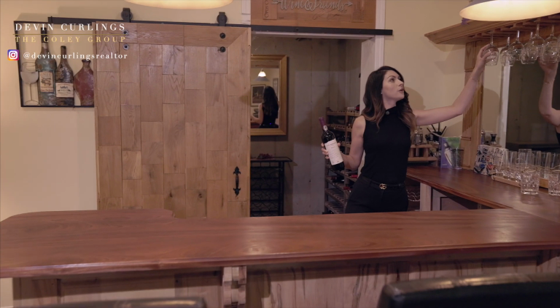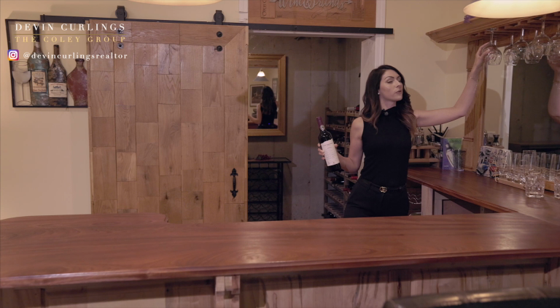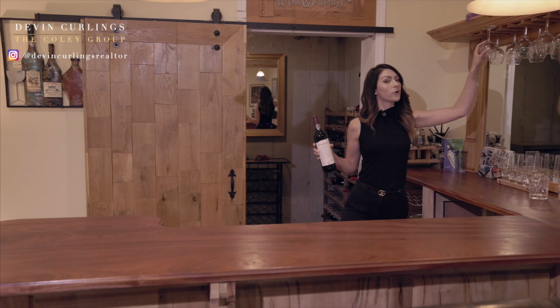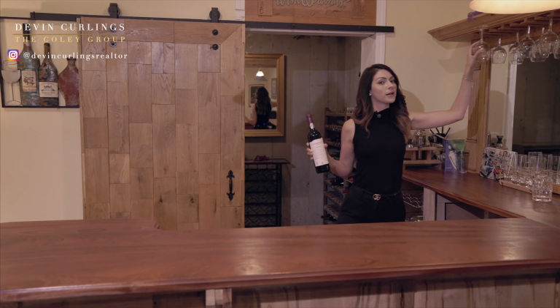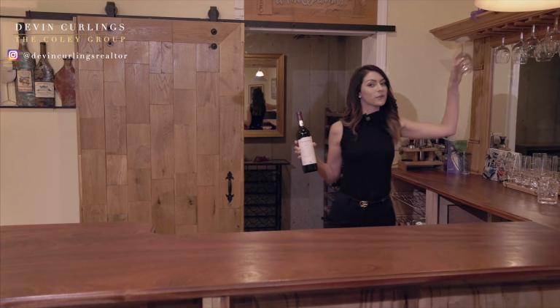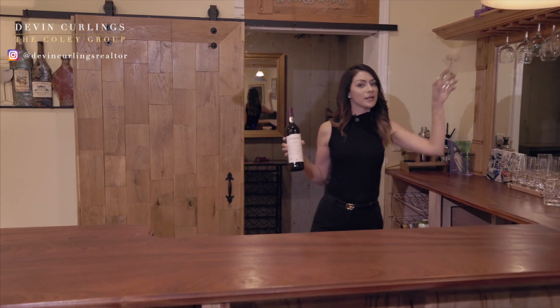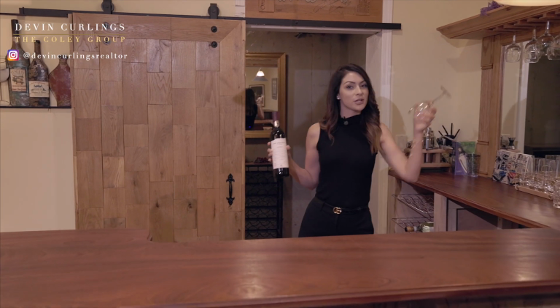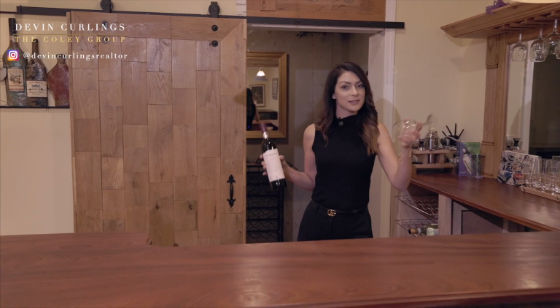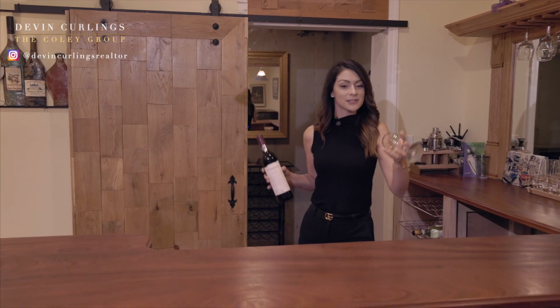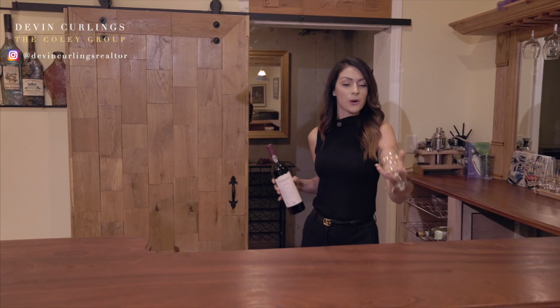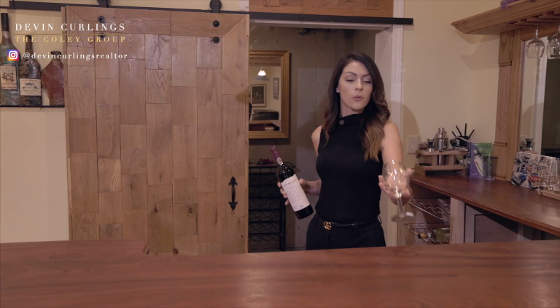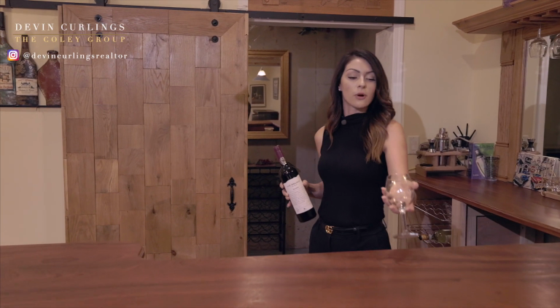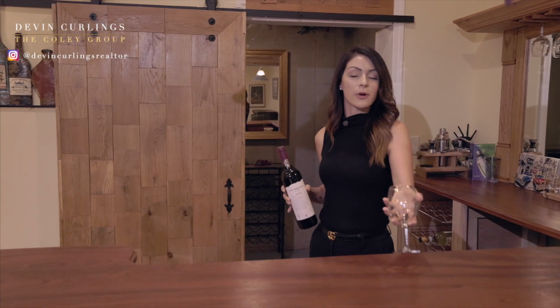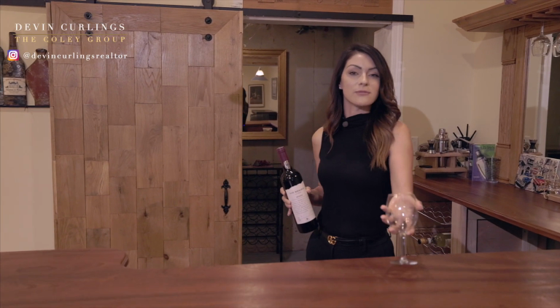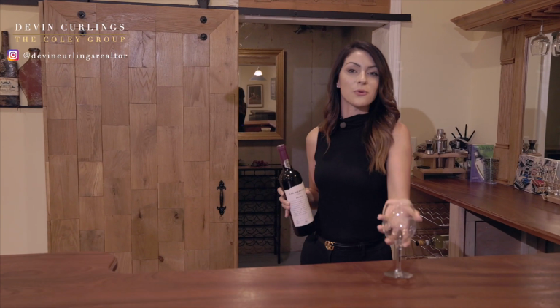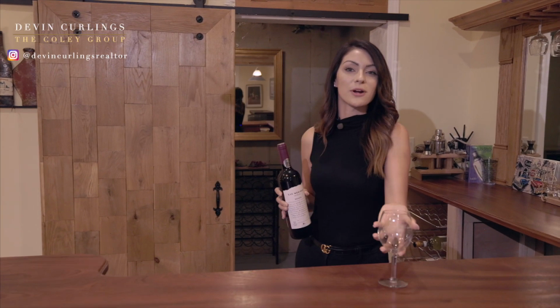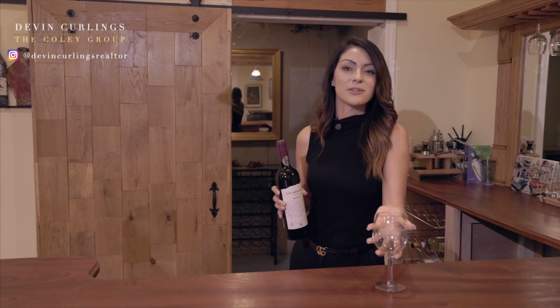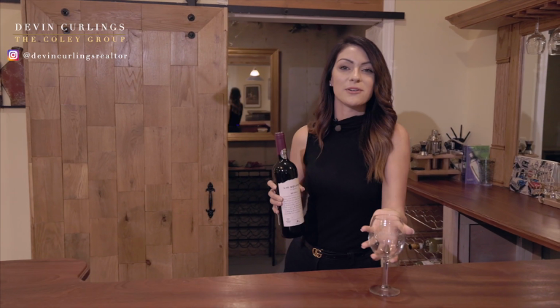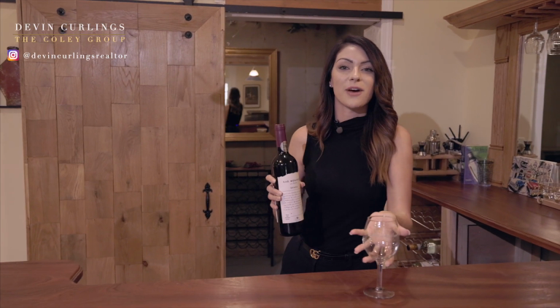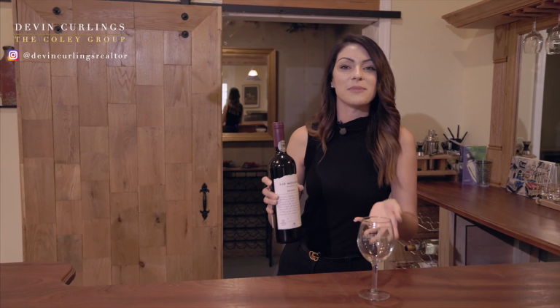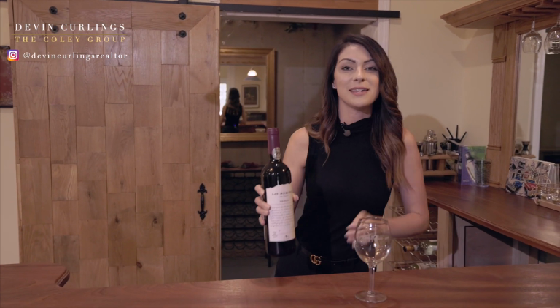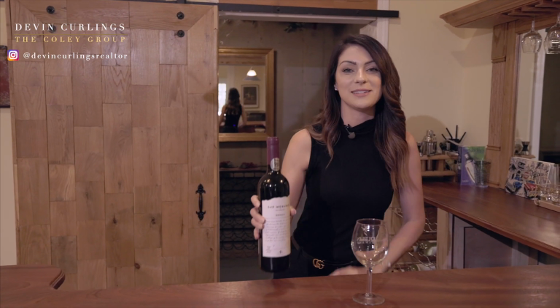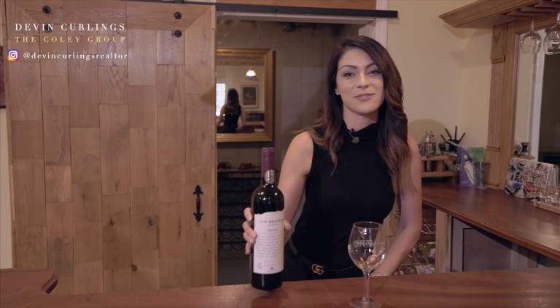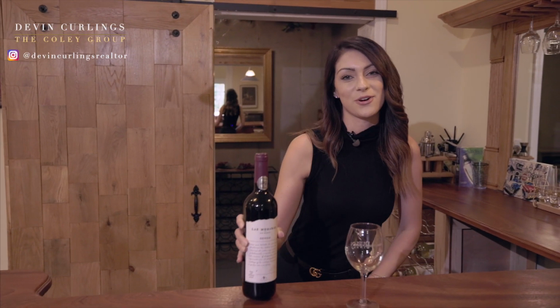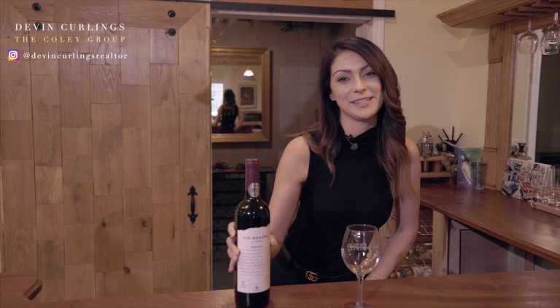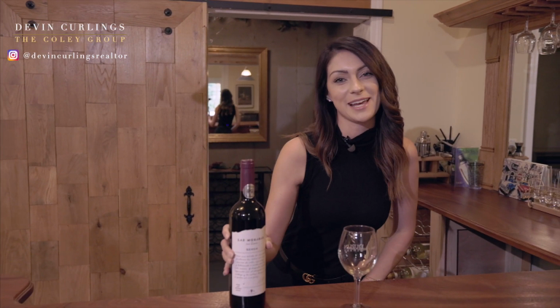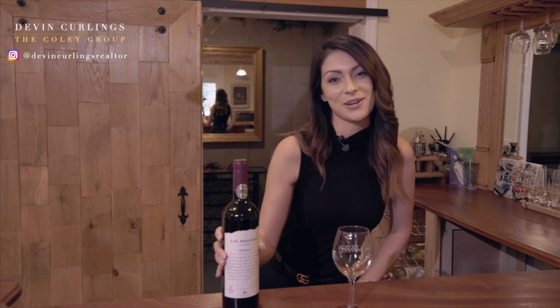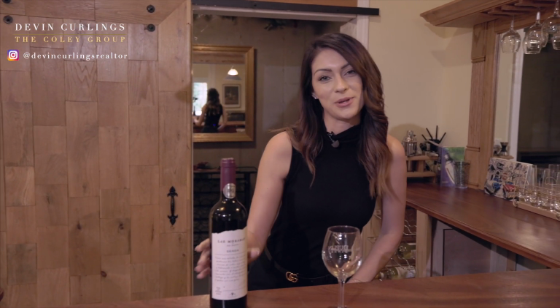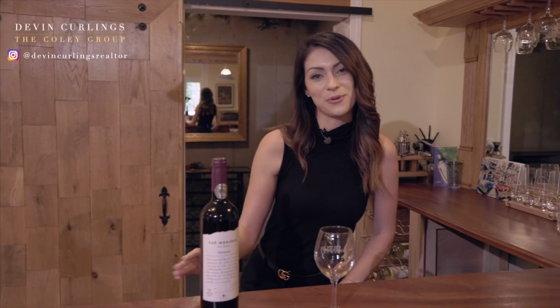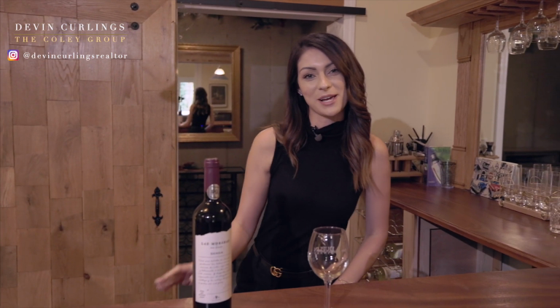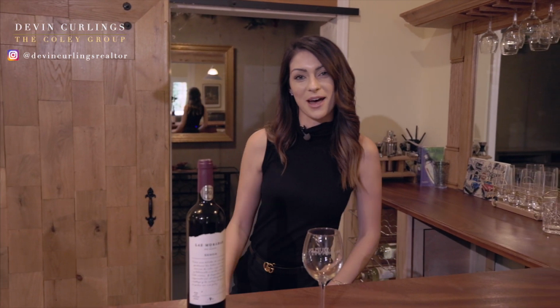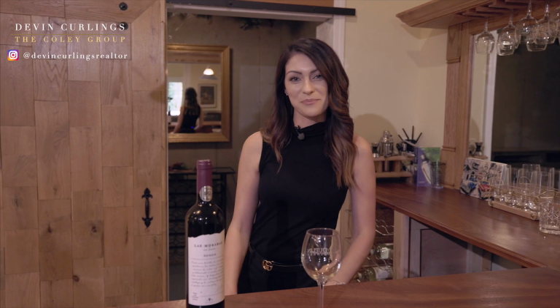For more information on this home or a private tour, you can find me, Devin Curlings, at thecoleygroup.com.